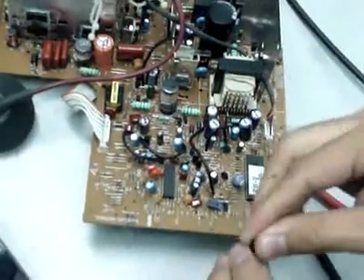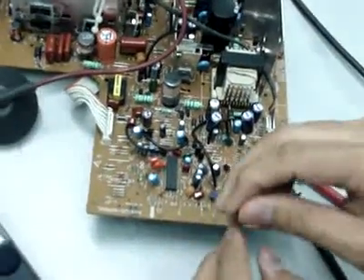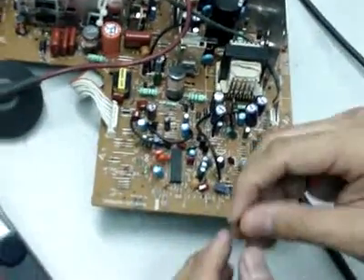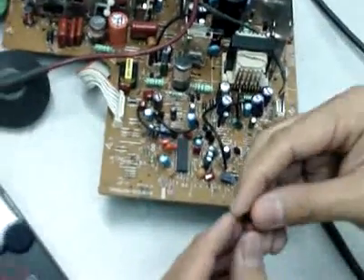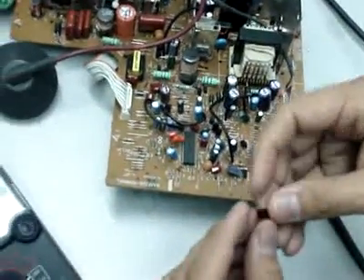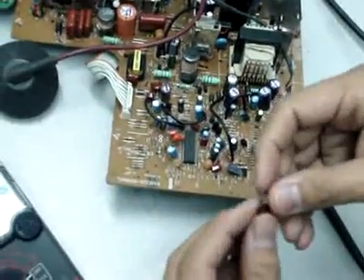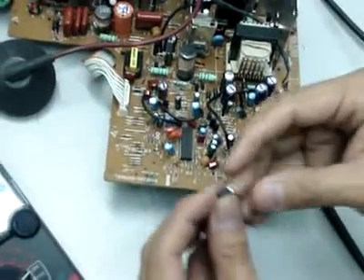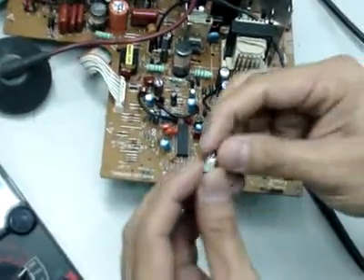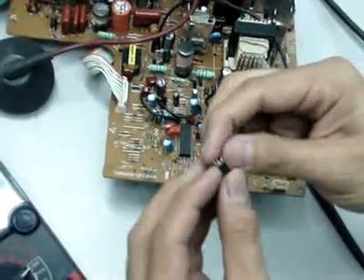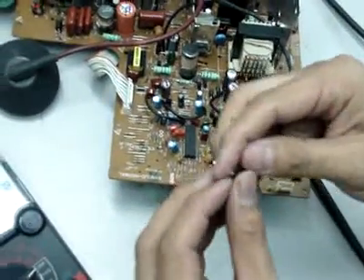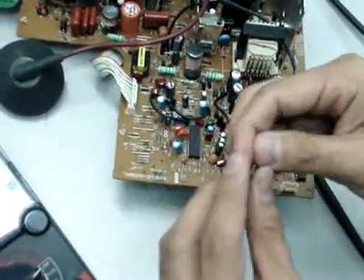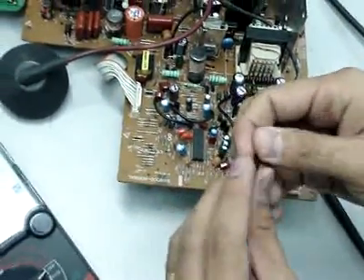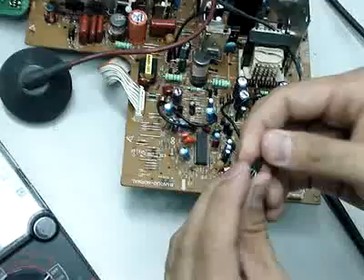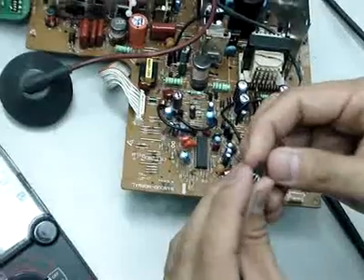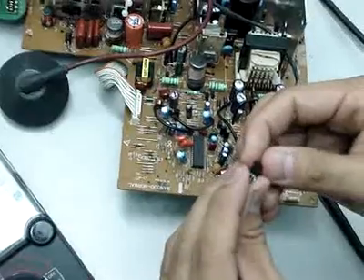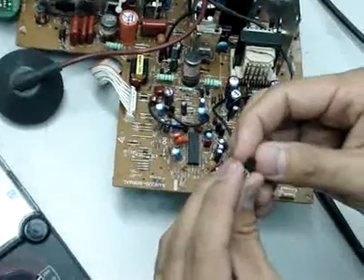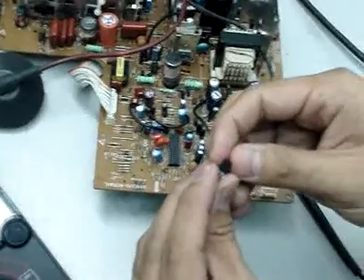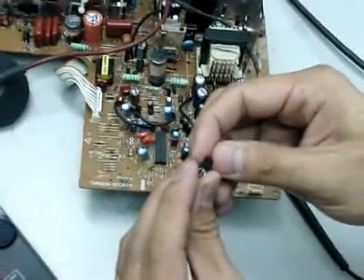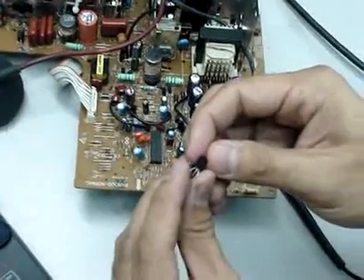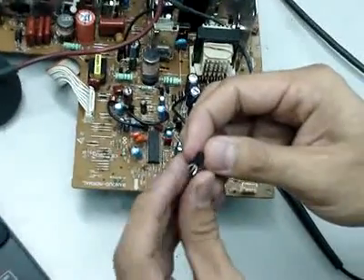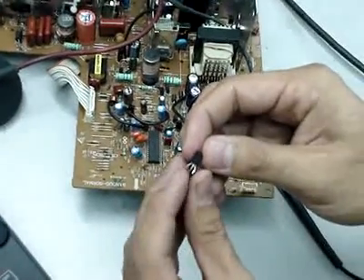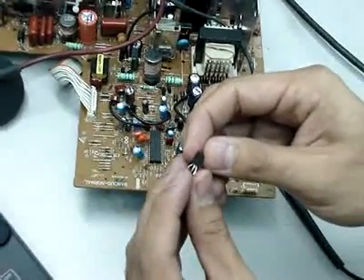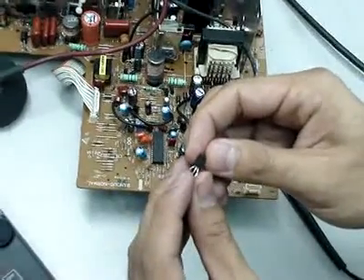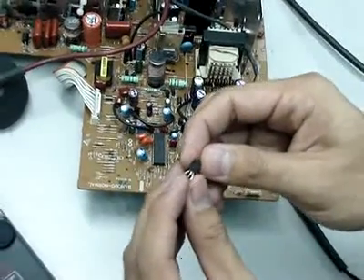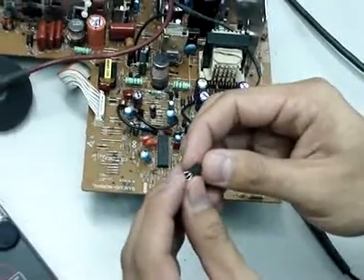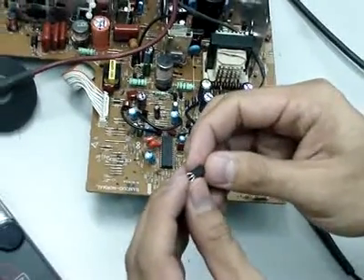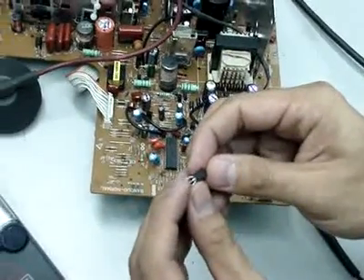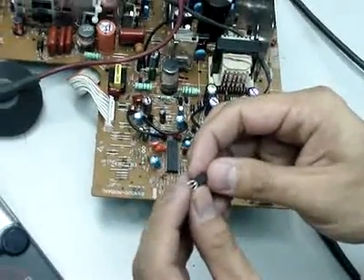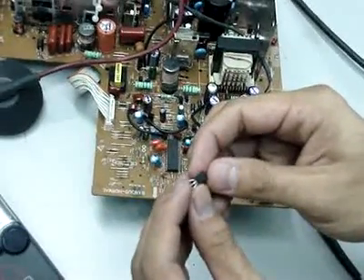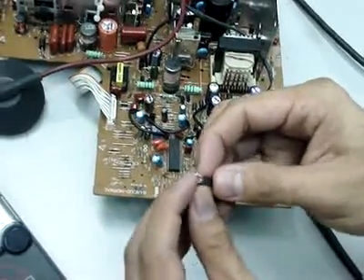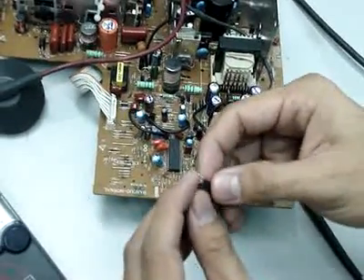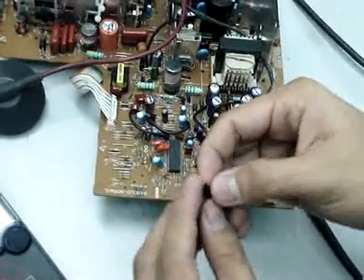Look at the part number. It's written as A1281. That means this is a PNP transistor.